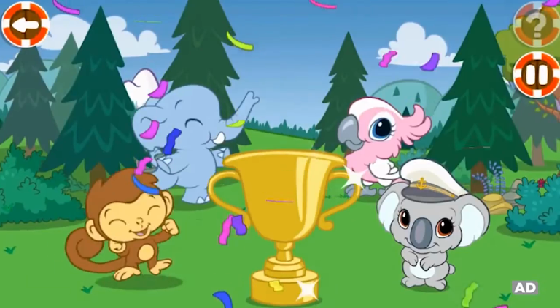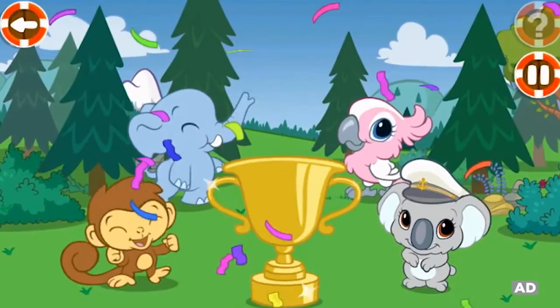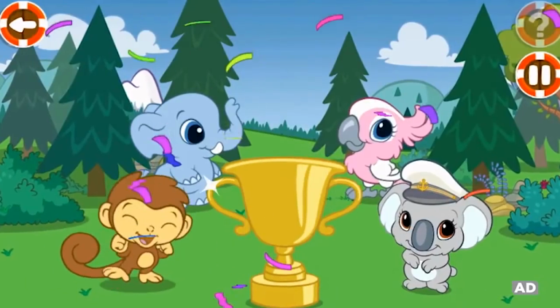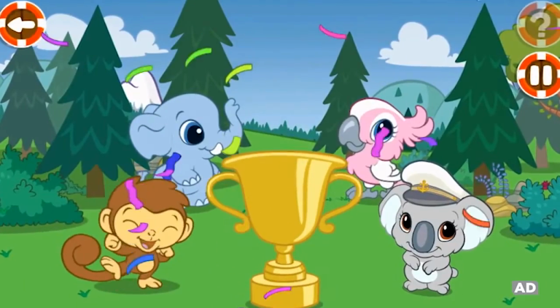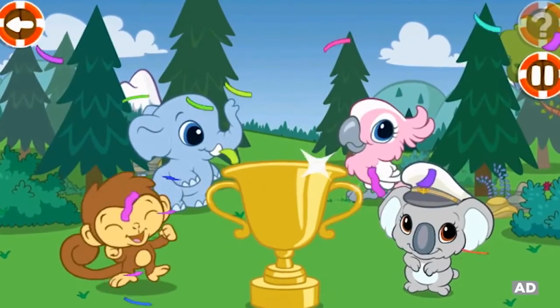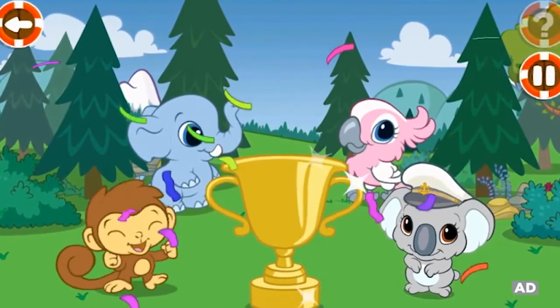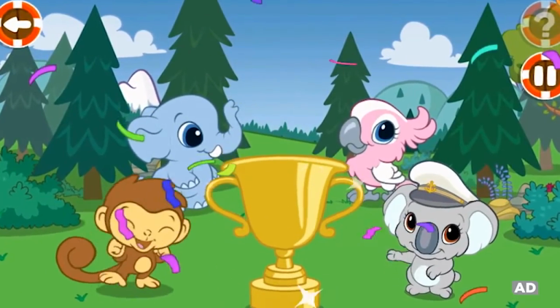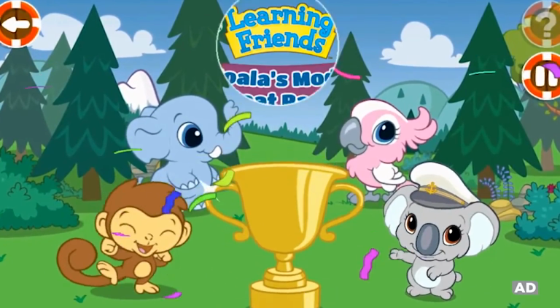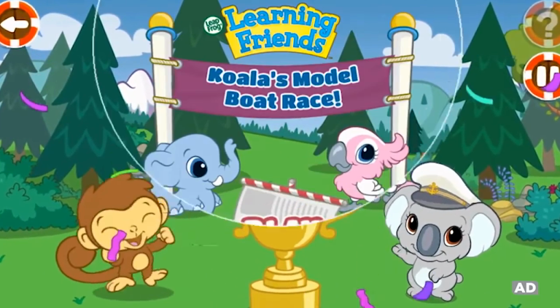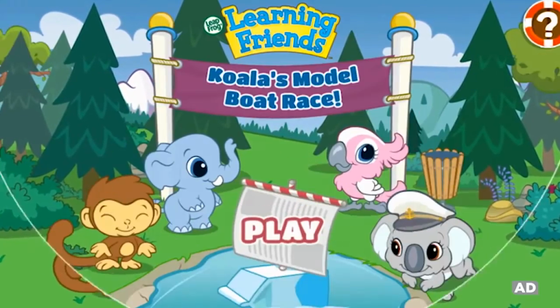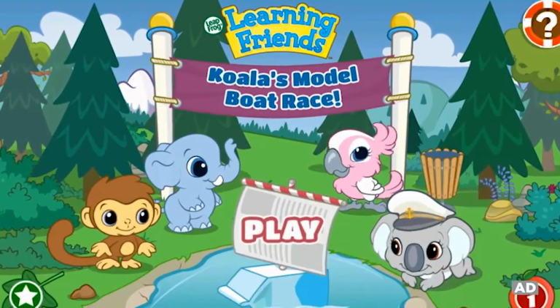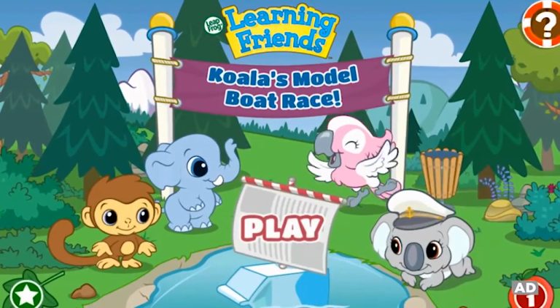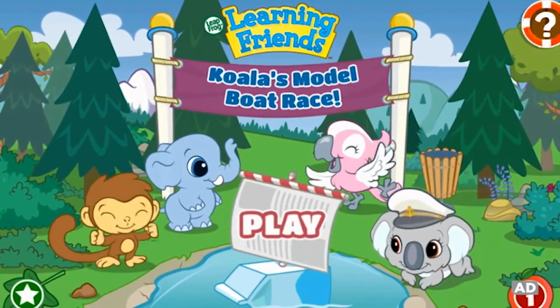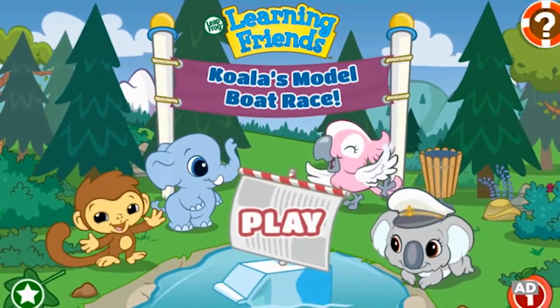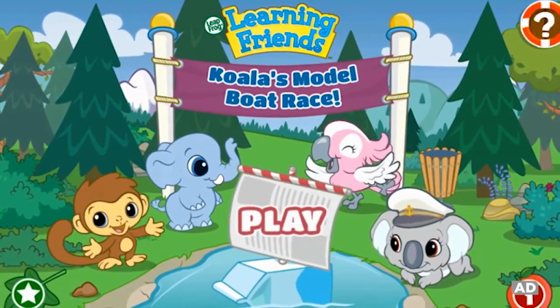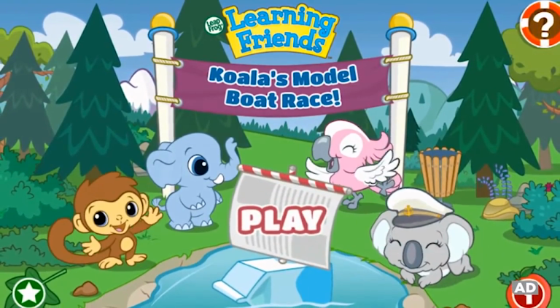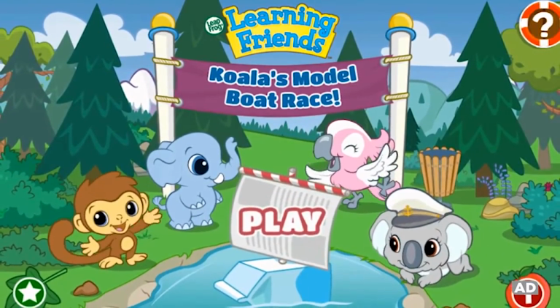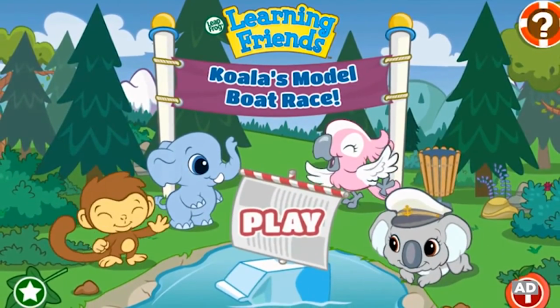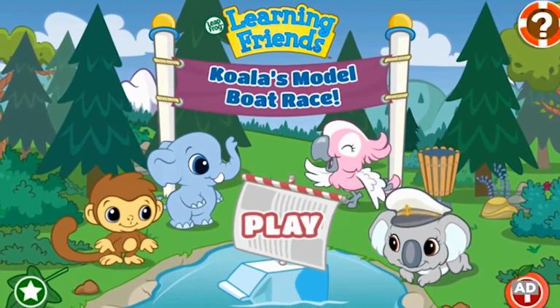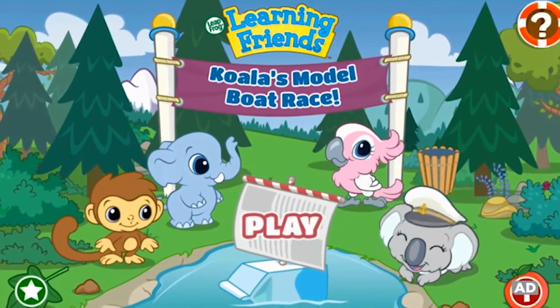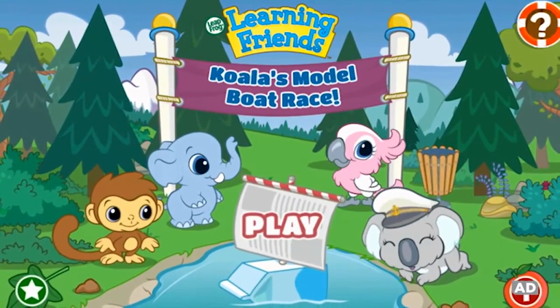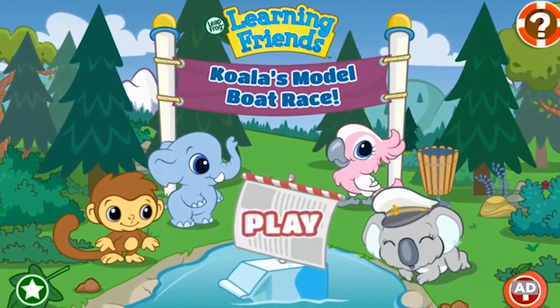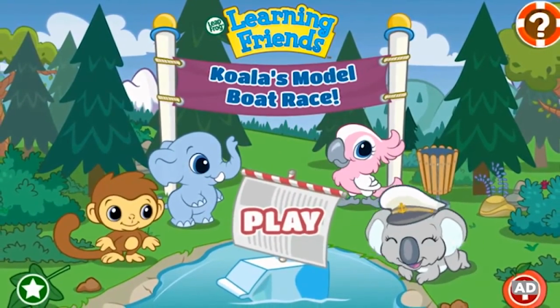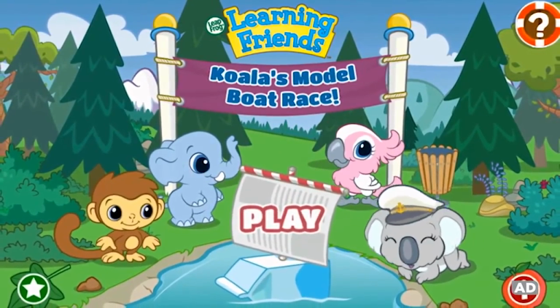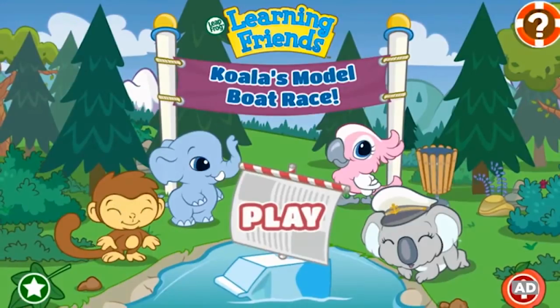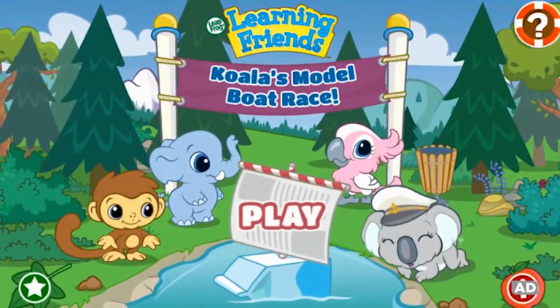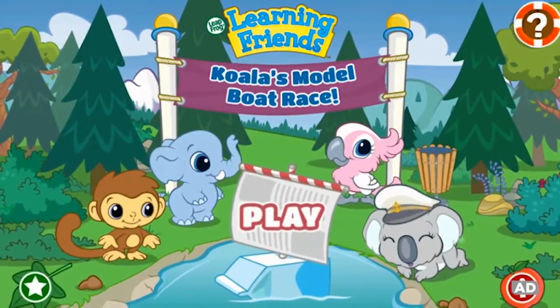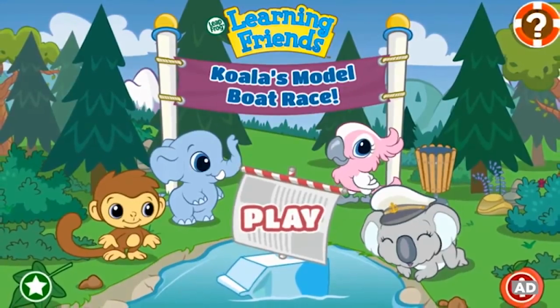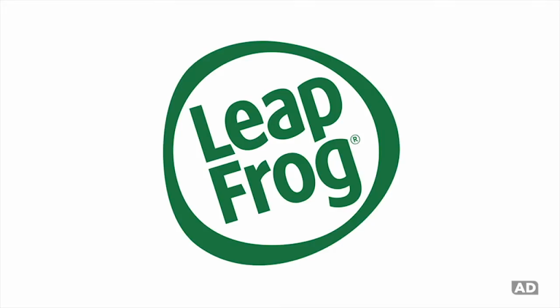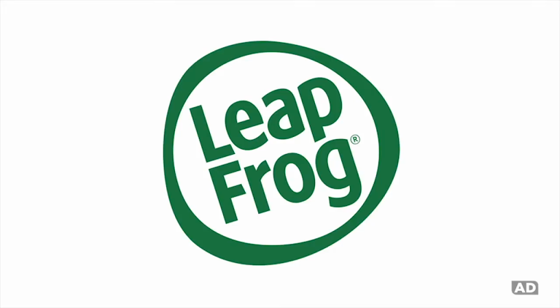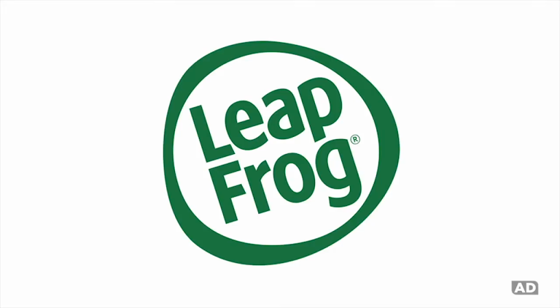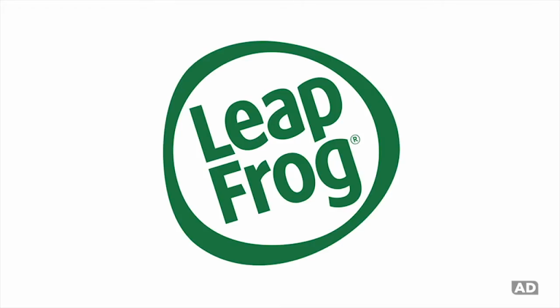Learning Friends Preschool Adventures: Koala's Boat Race — one of the many great learning games from LeapFrog.